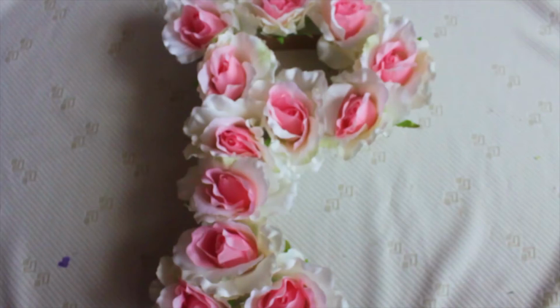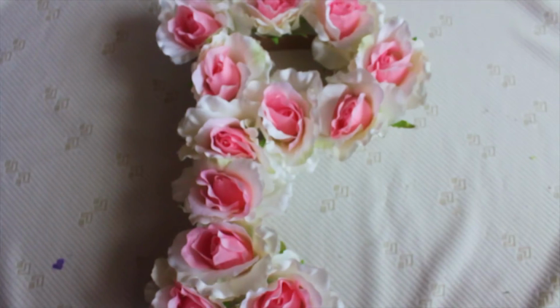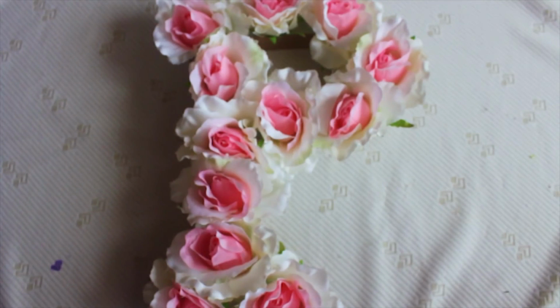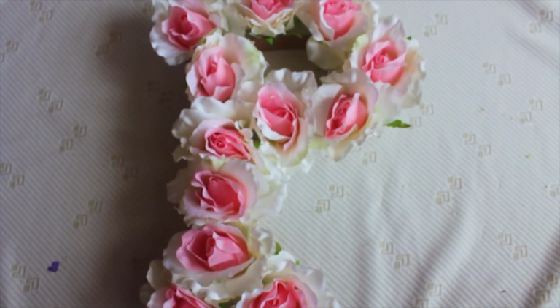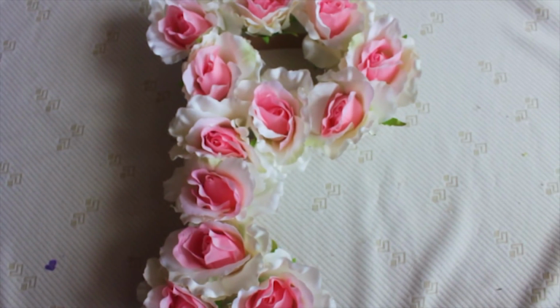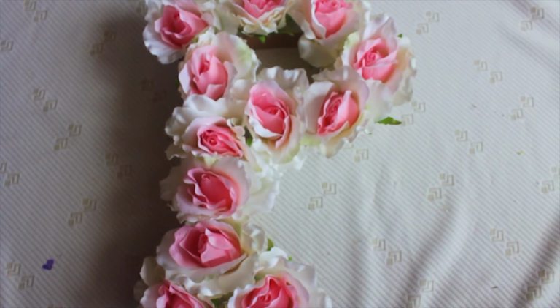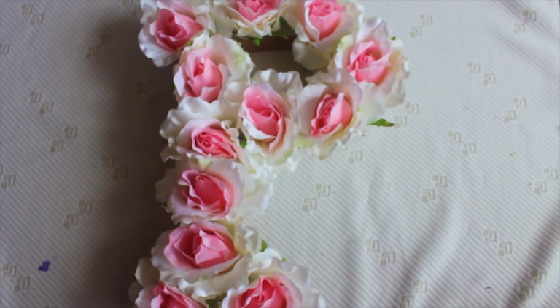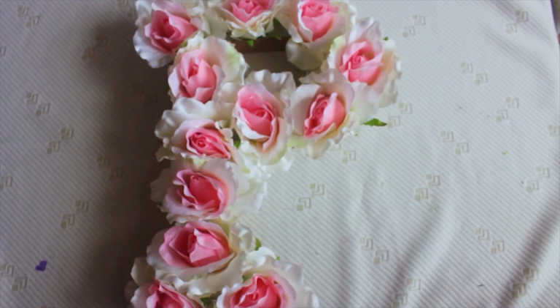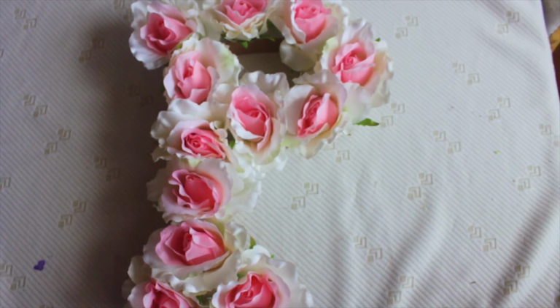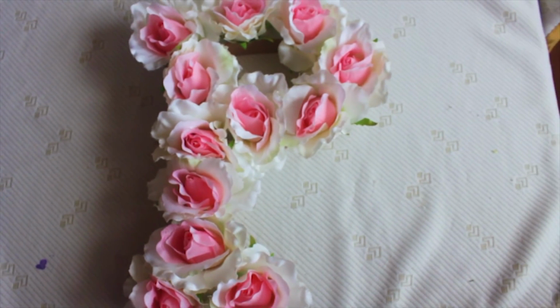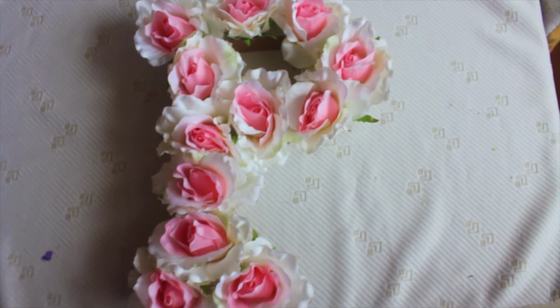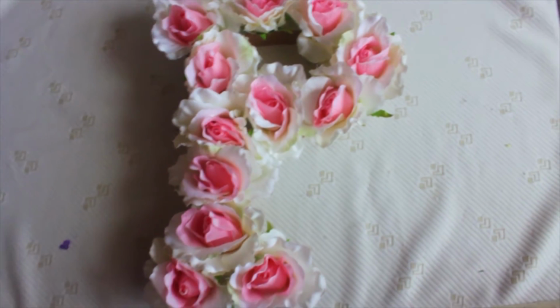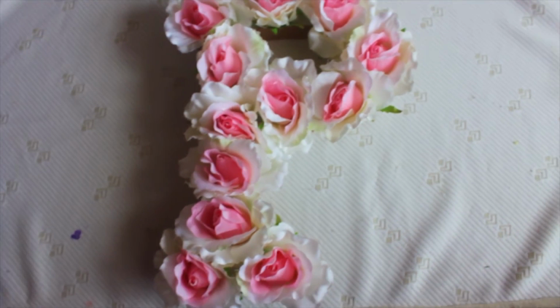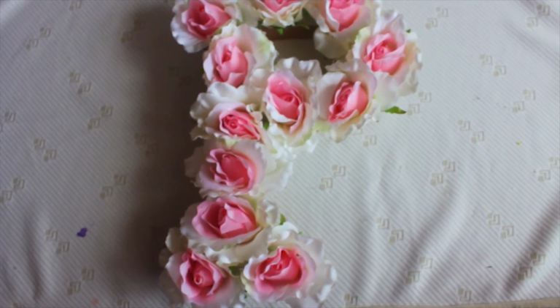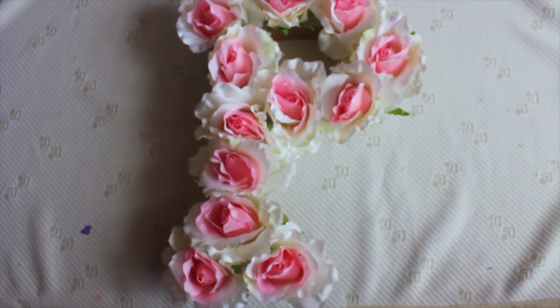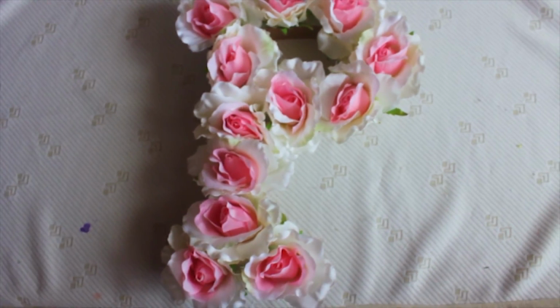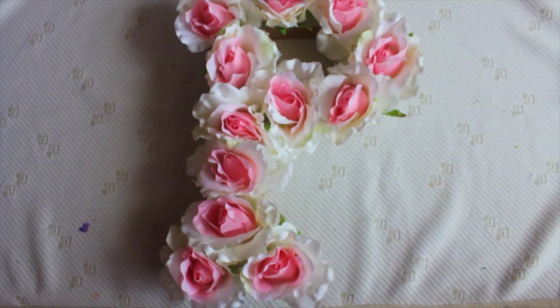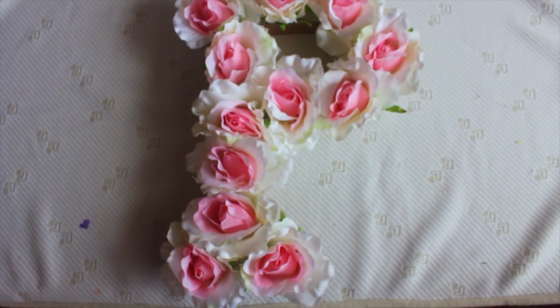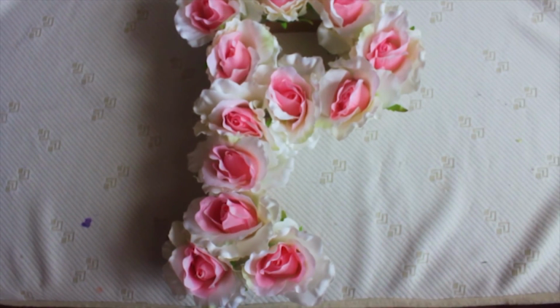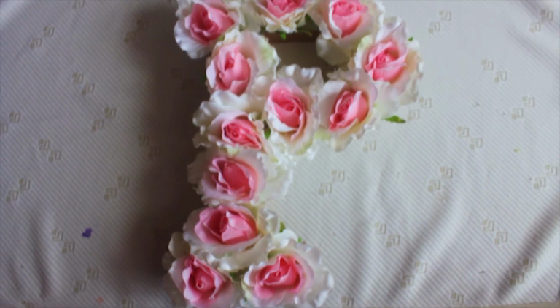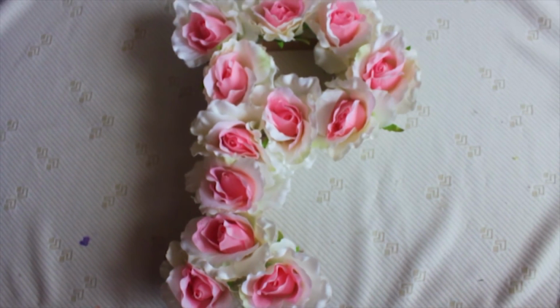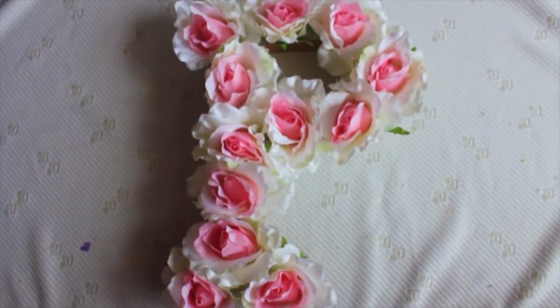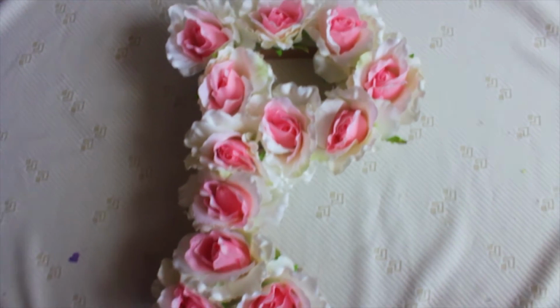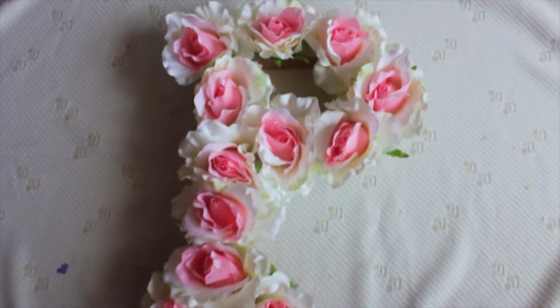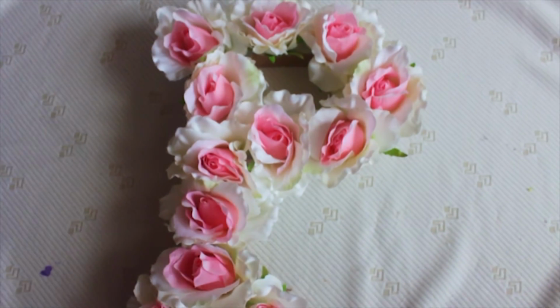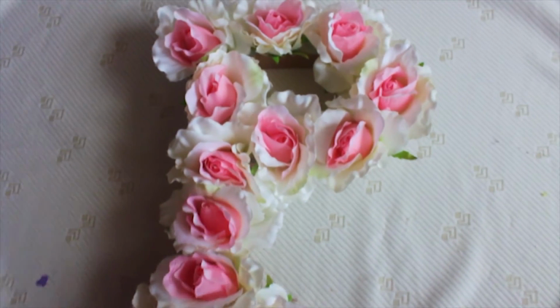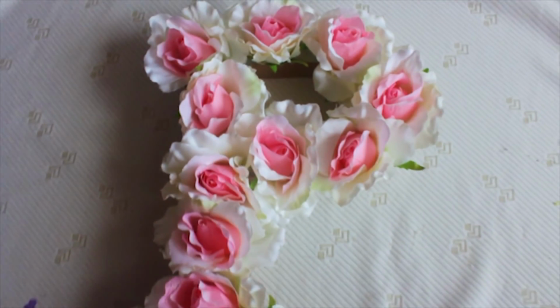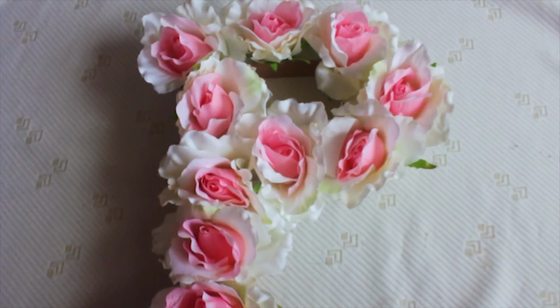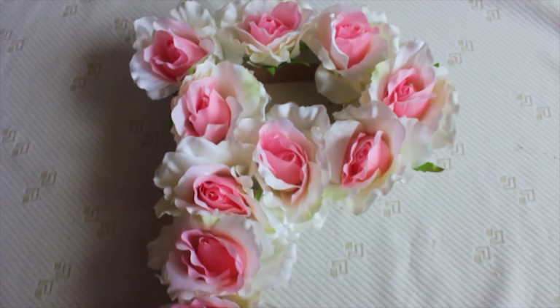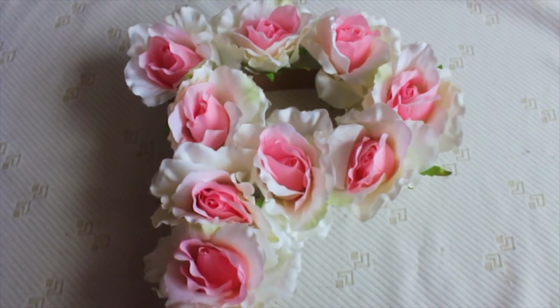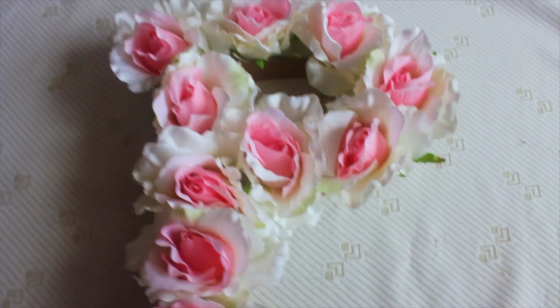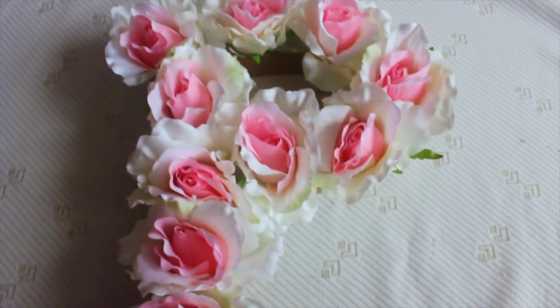And that's it, you have the flower letter! I love this idea, it's one of my favorites.